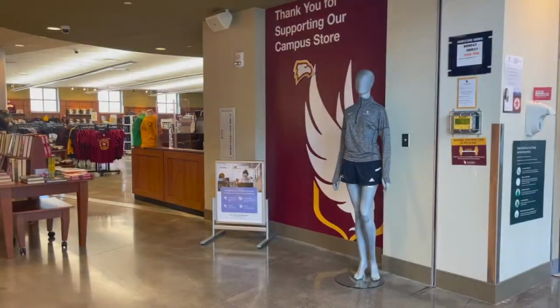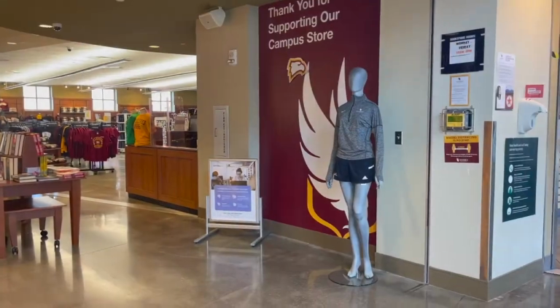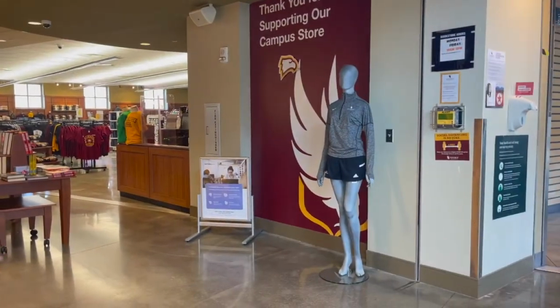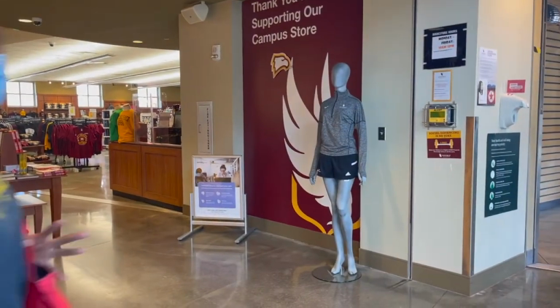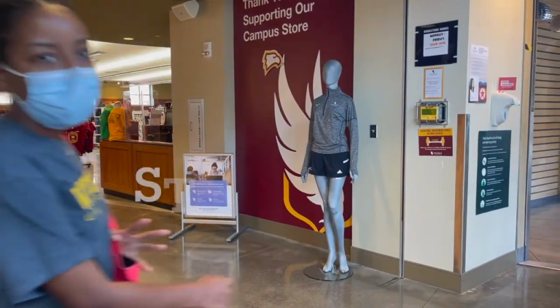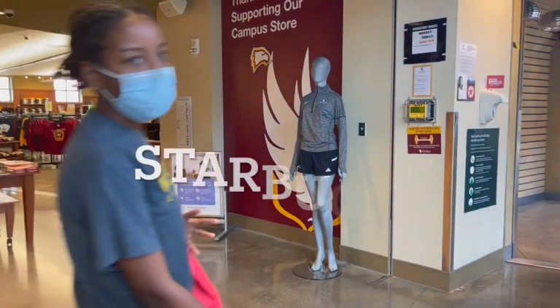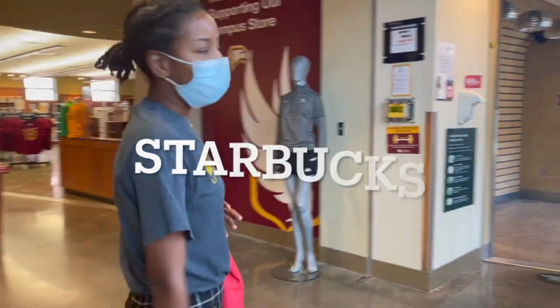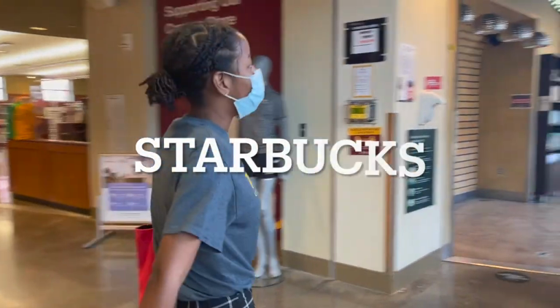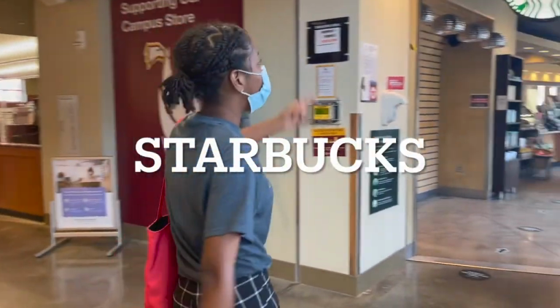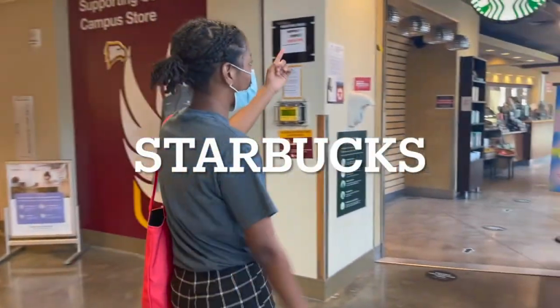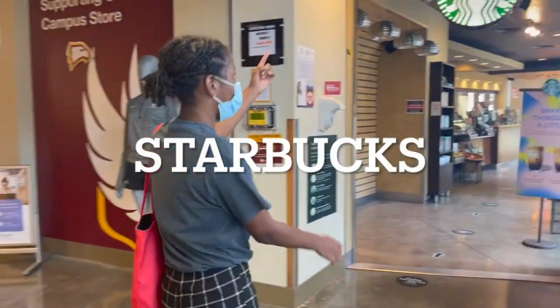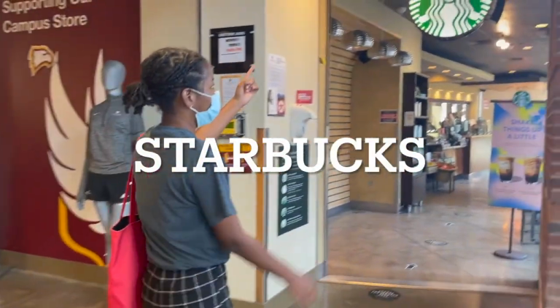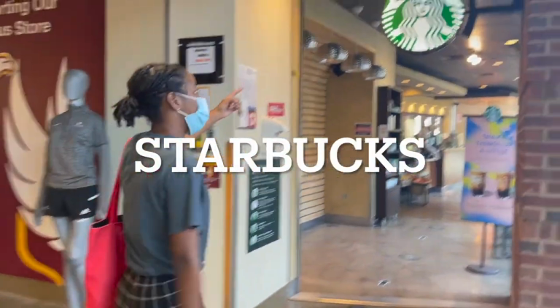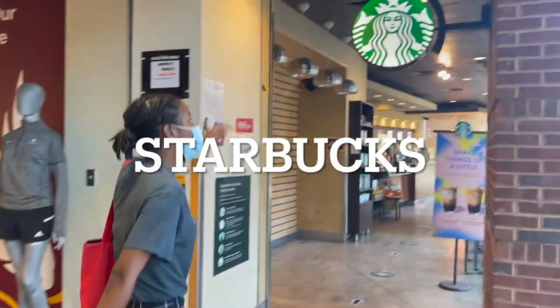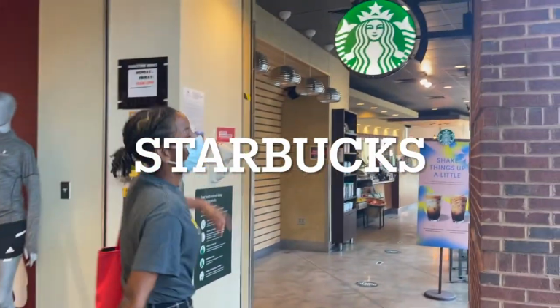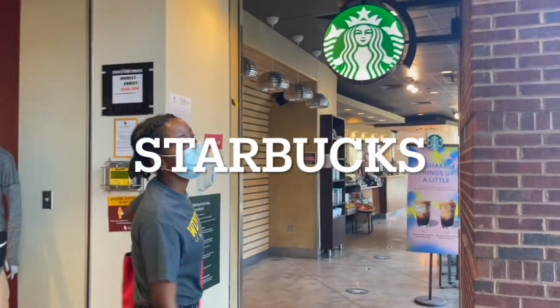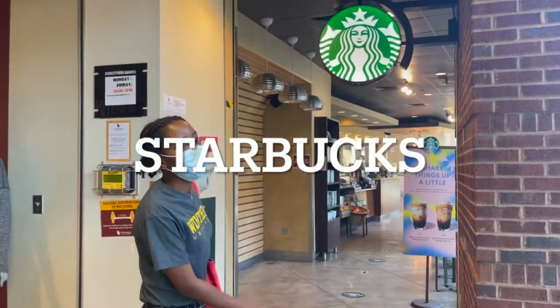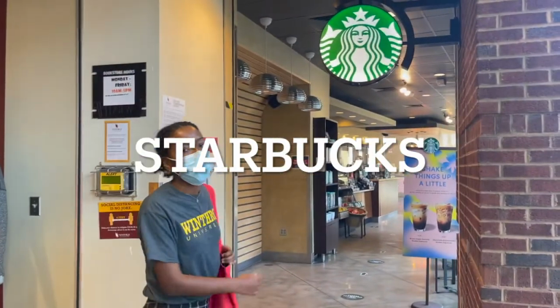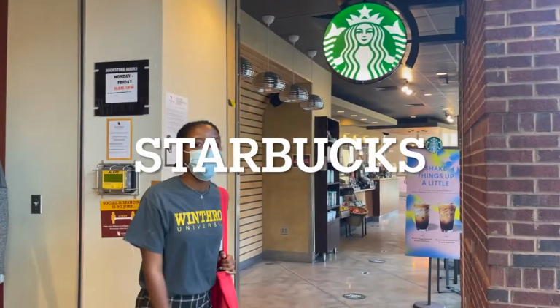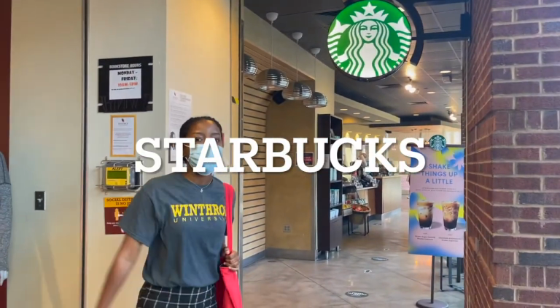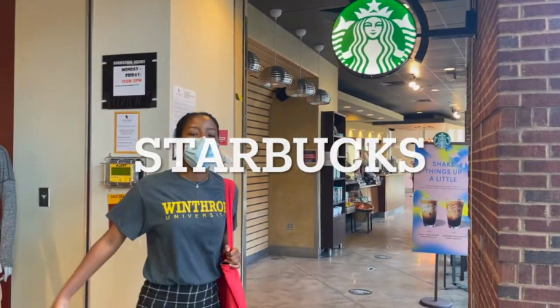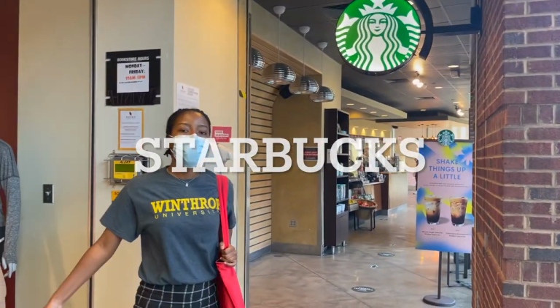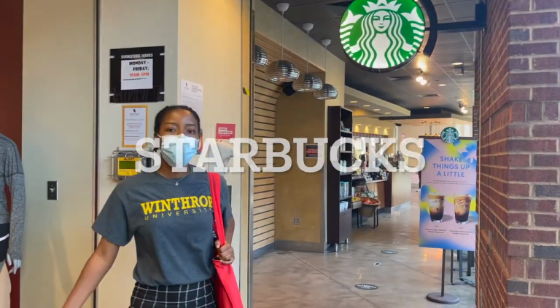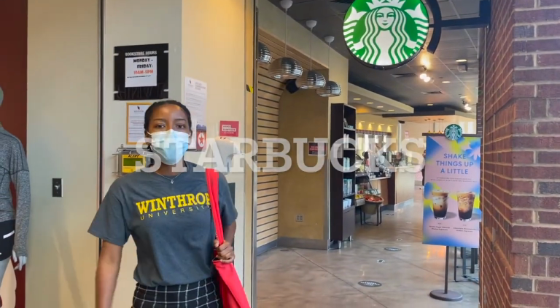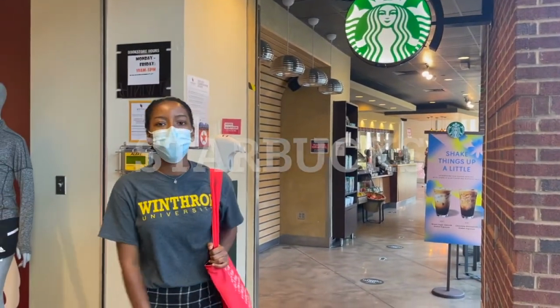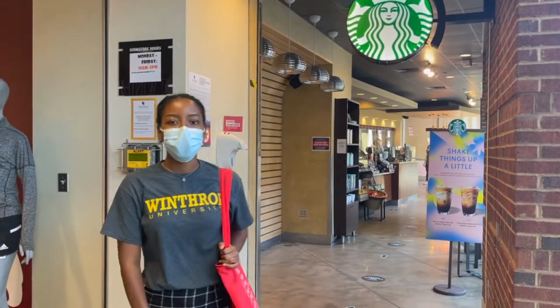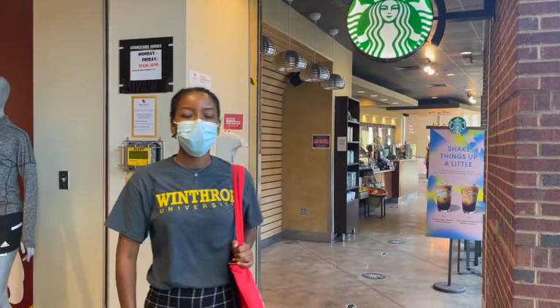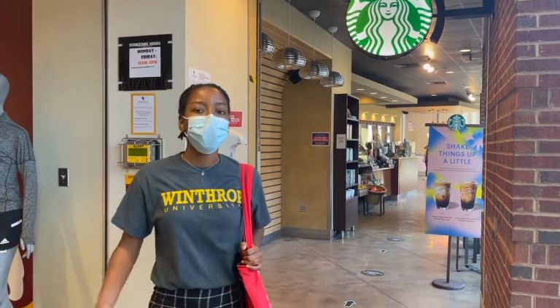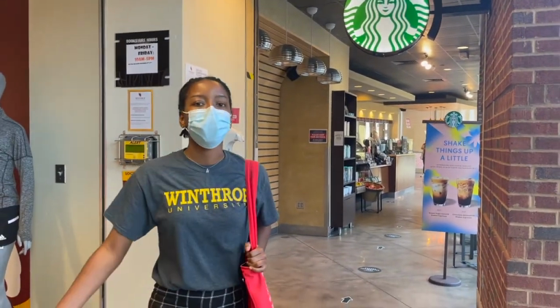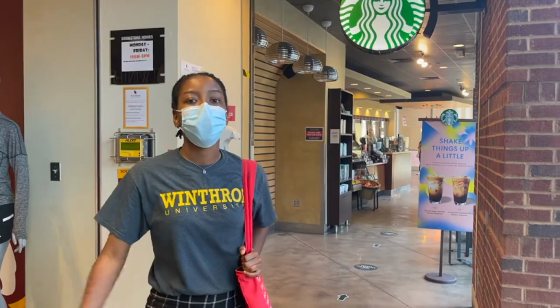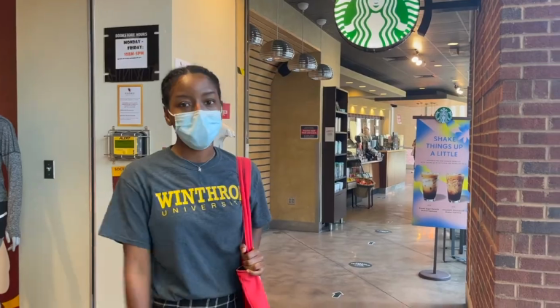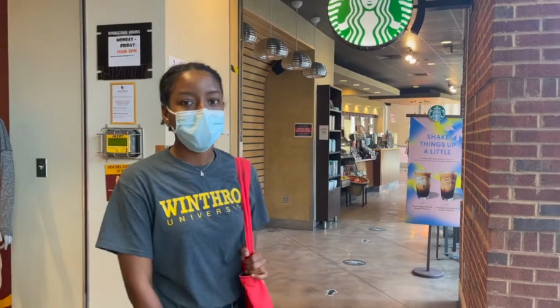Going up to the first floor, we have Starbucks. You can find all of your favorite foods, drinks, and friendly baristas.